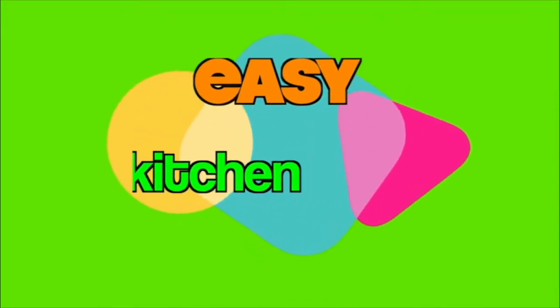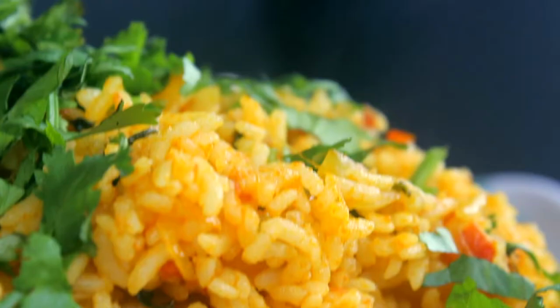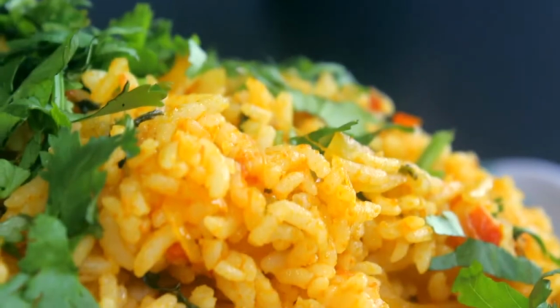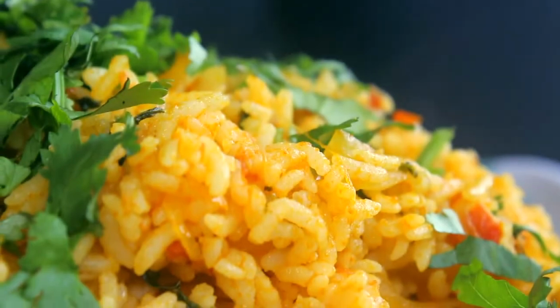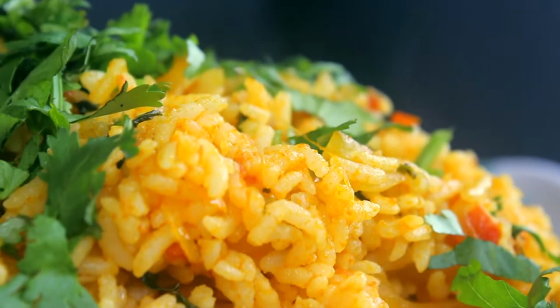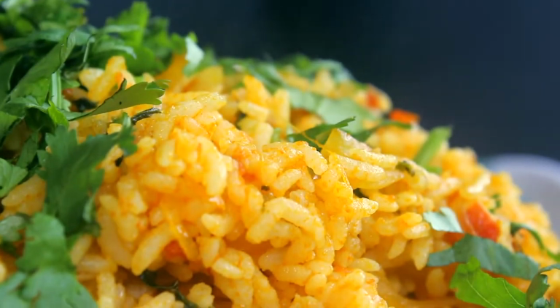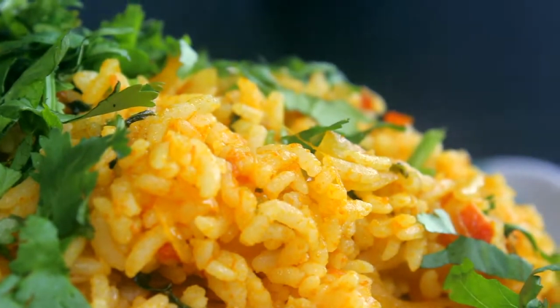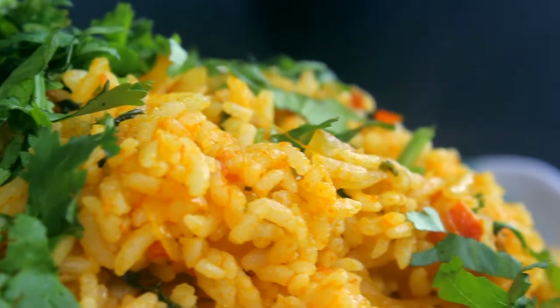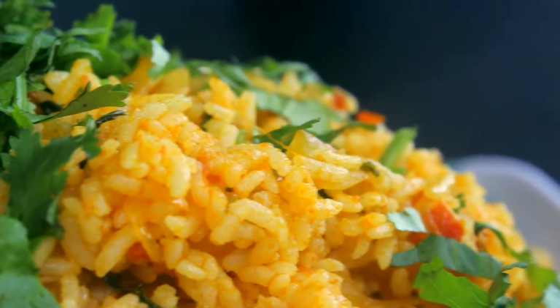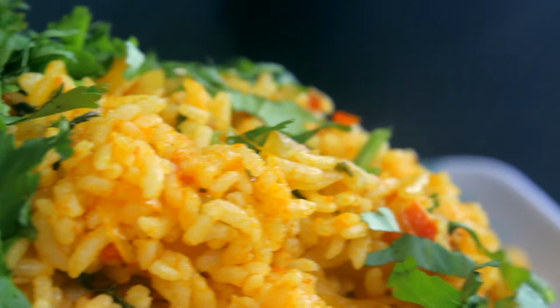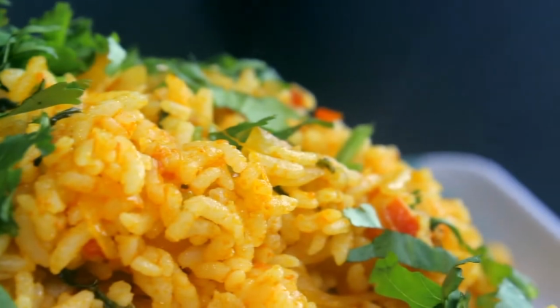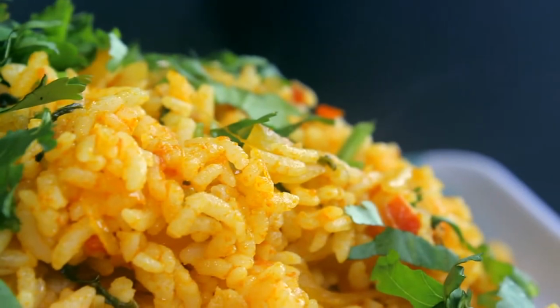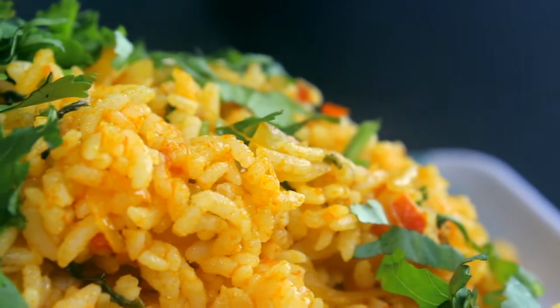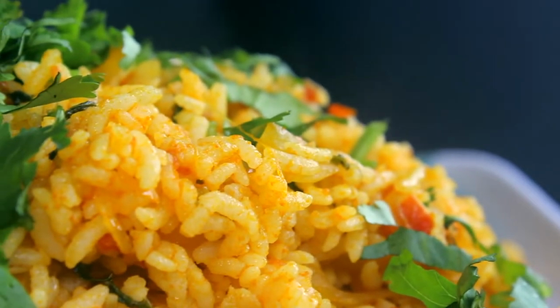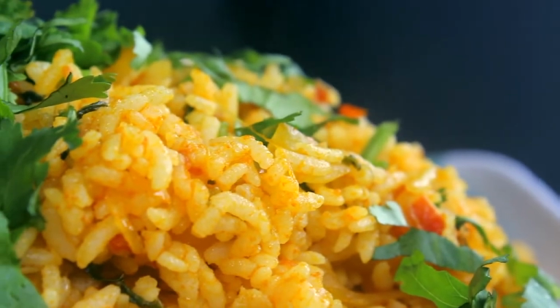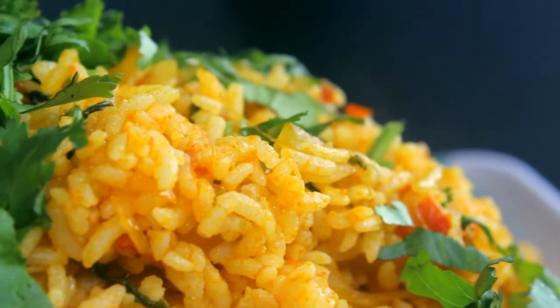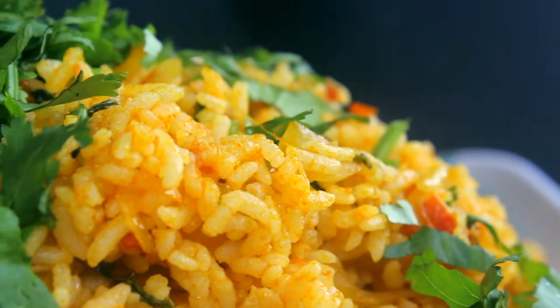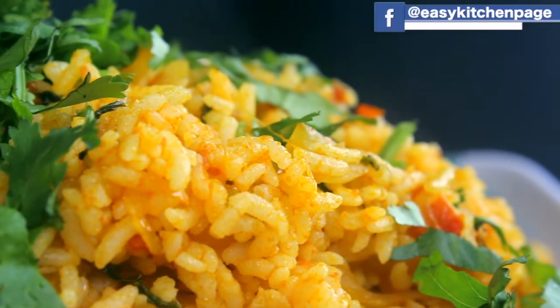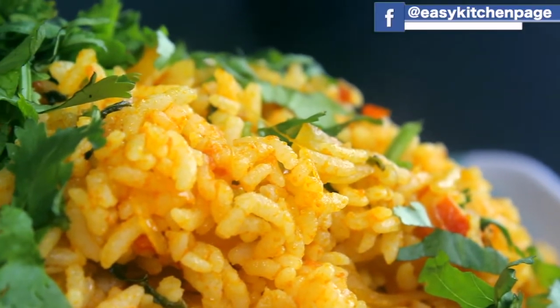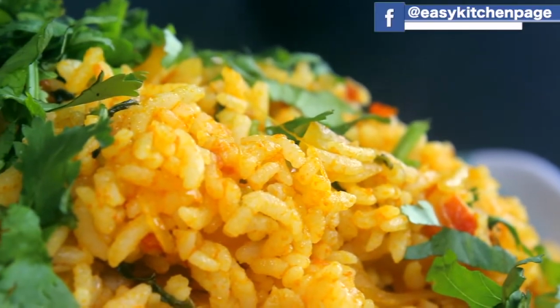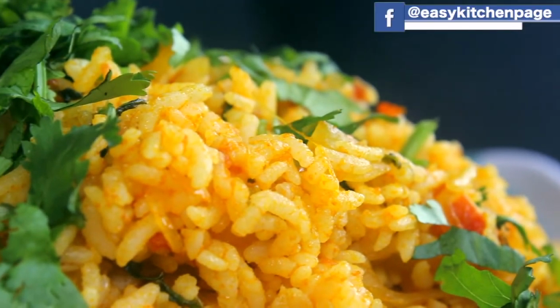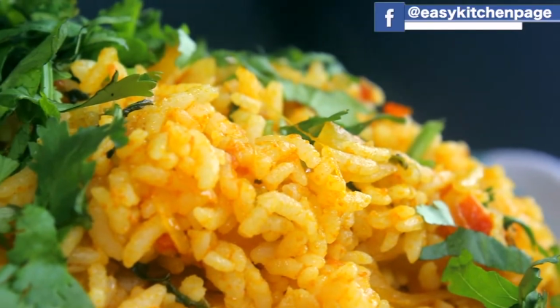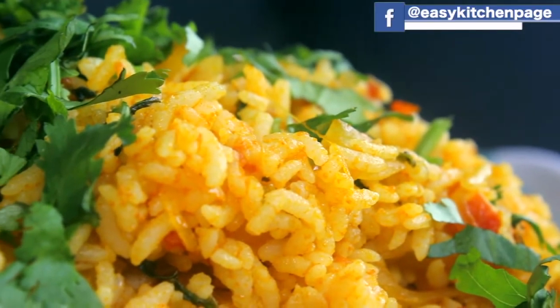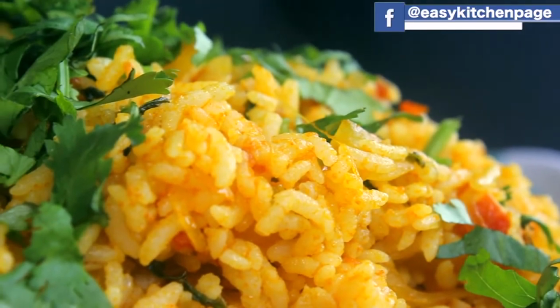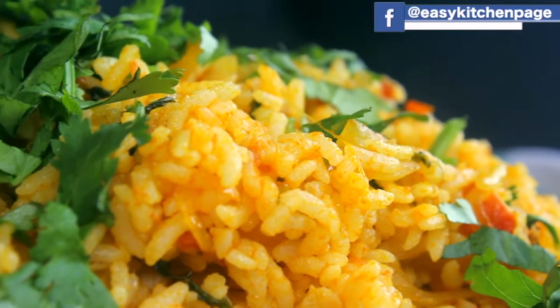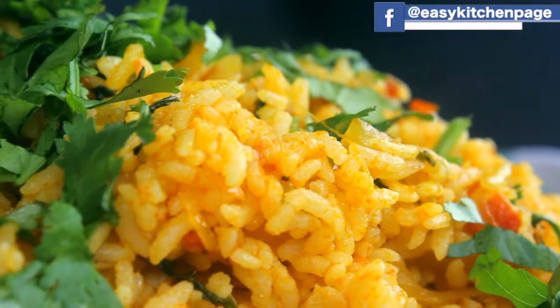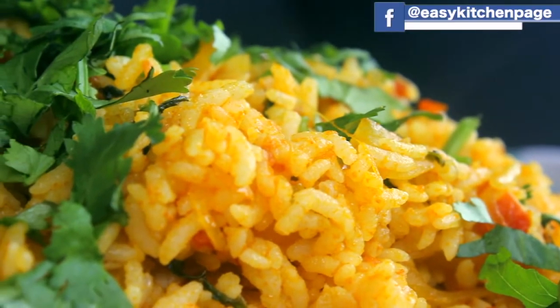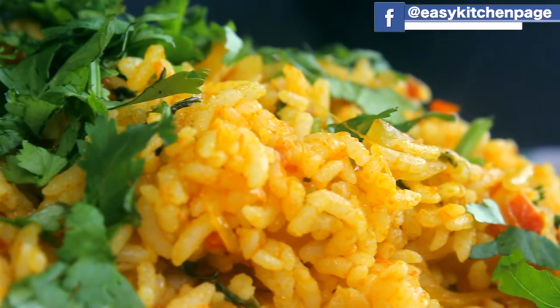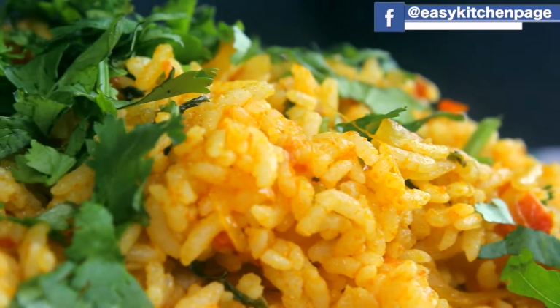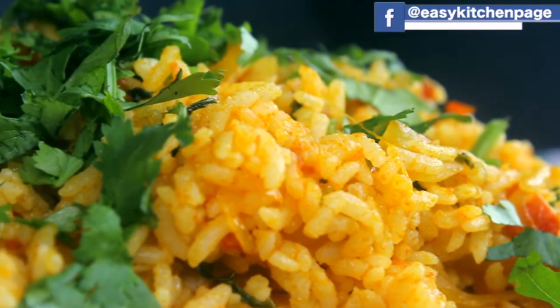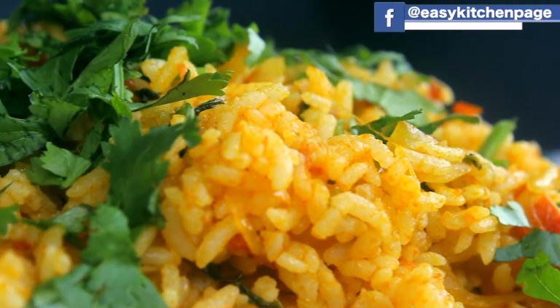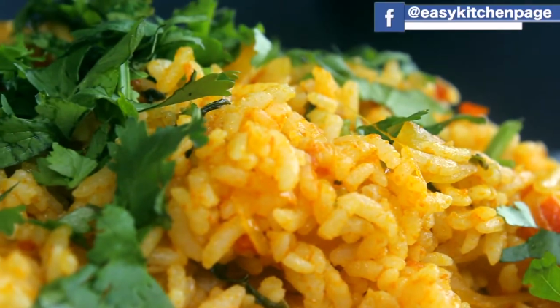Welcome back to Easy Kitchen. Easy Kitchen is very easy.